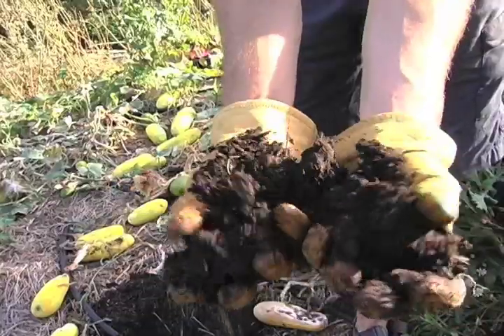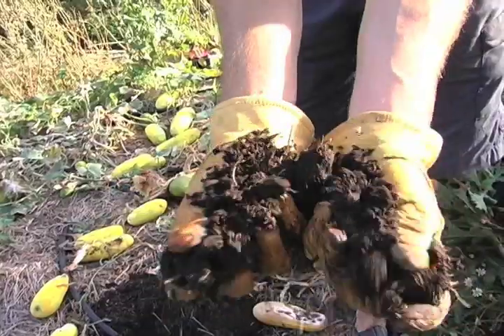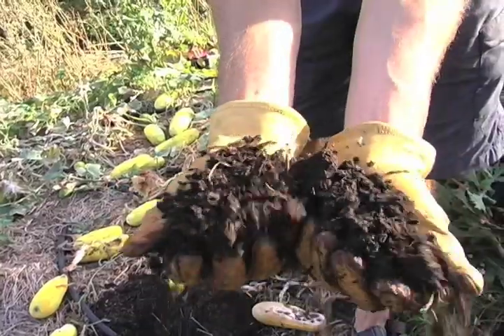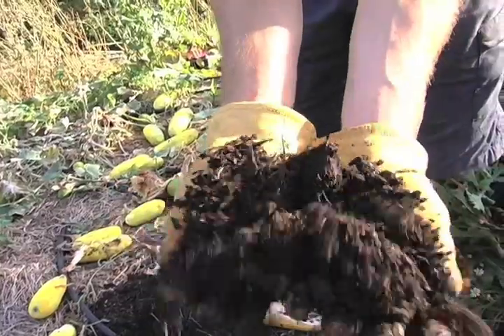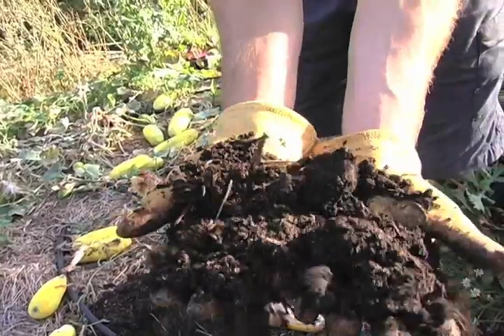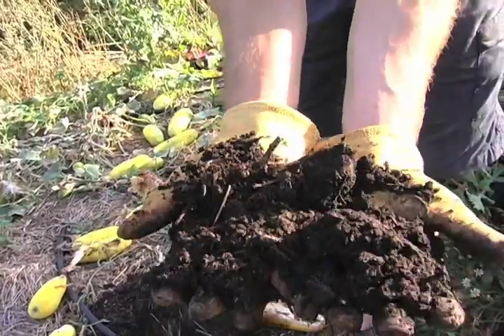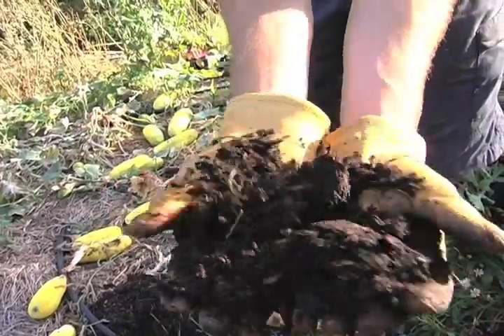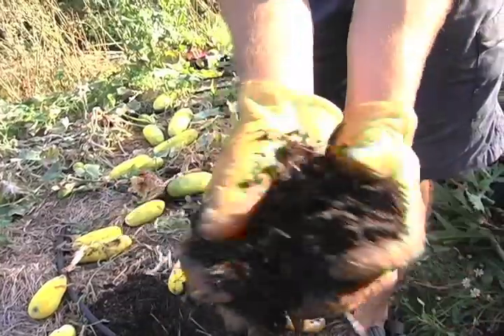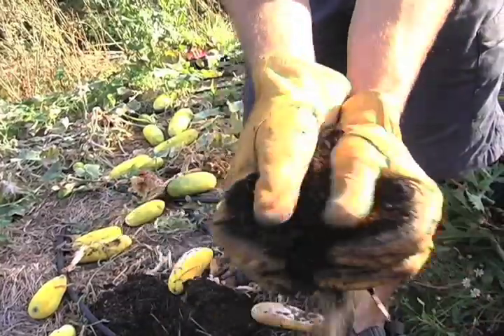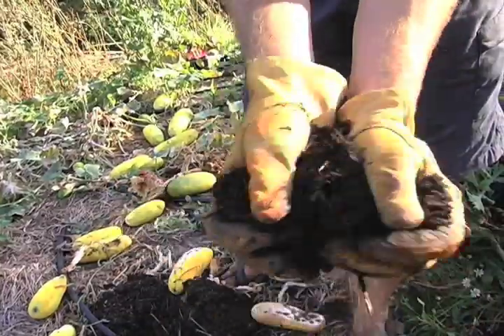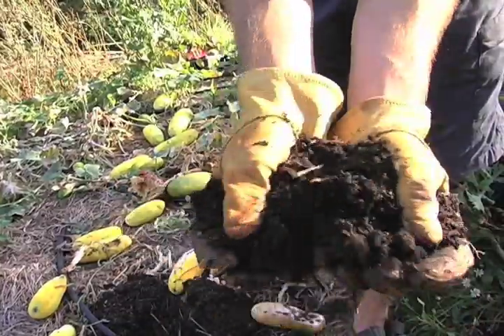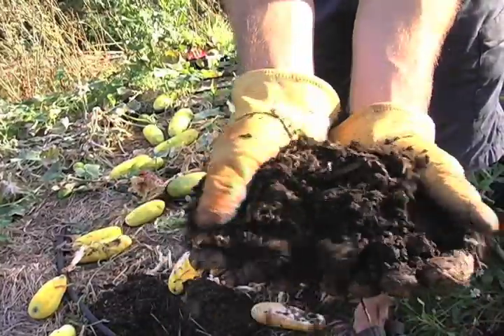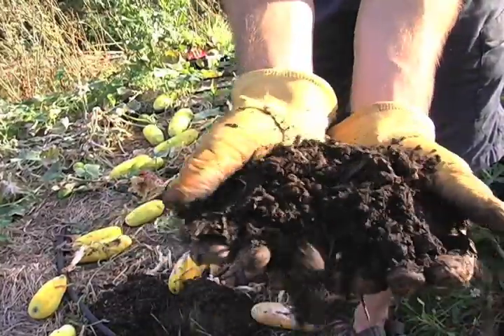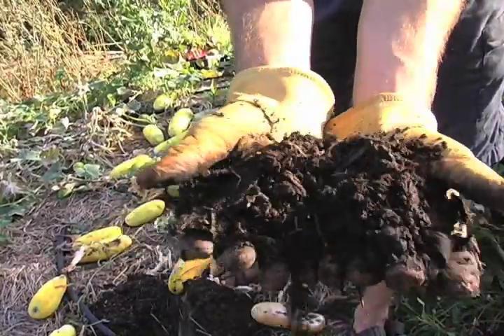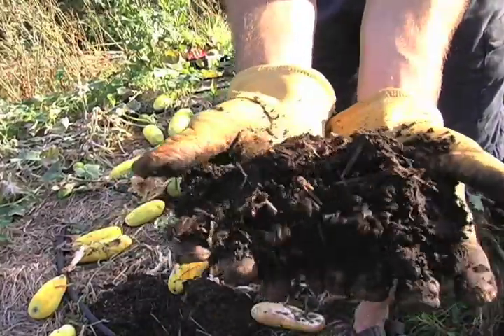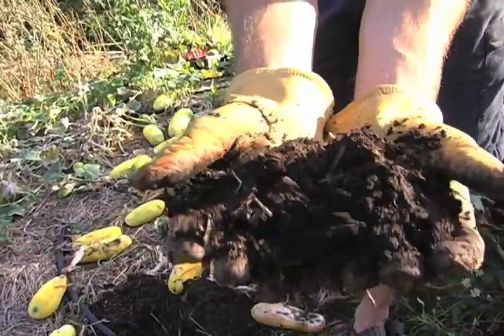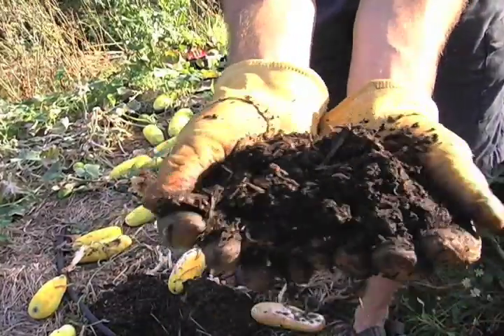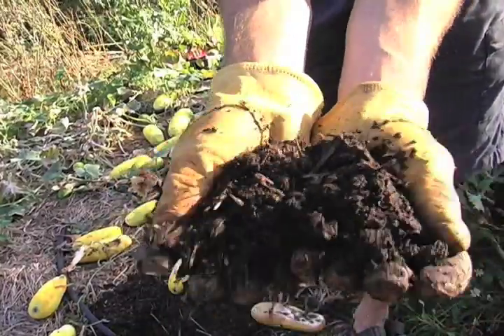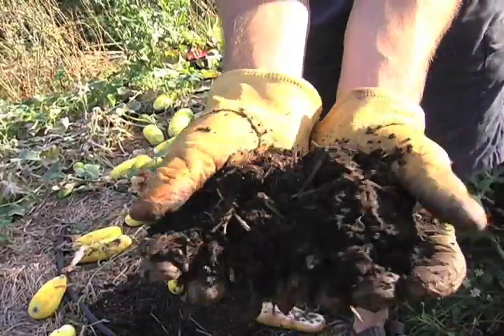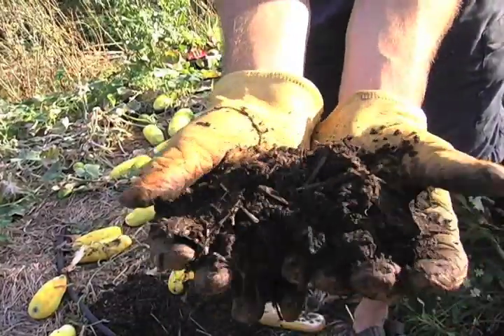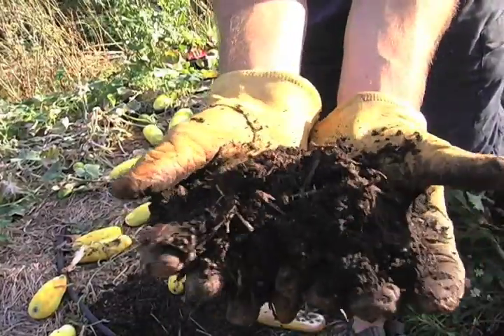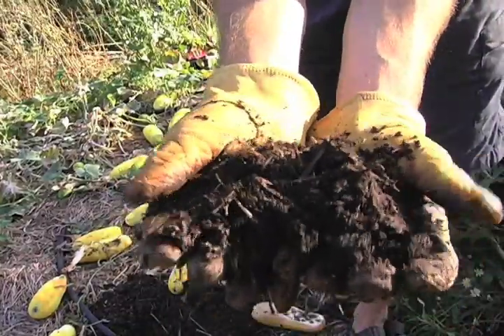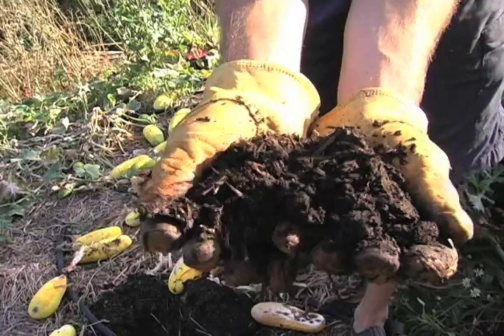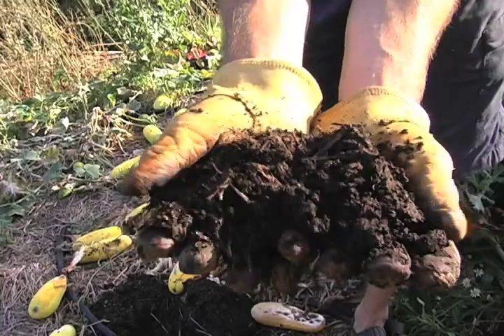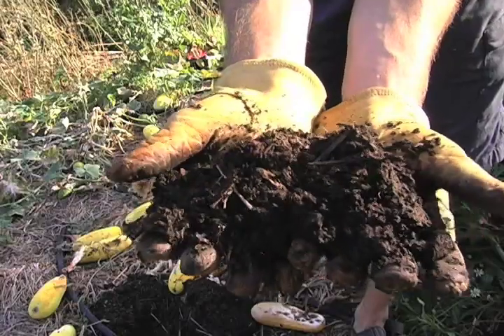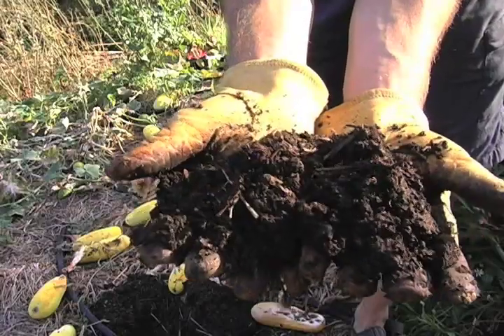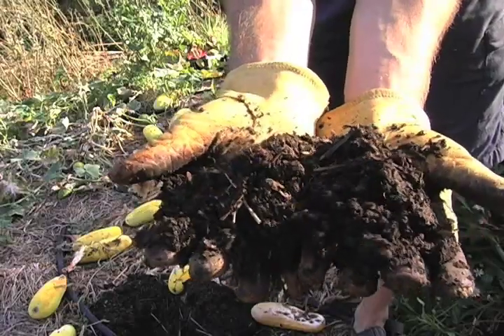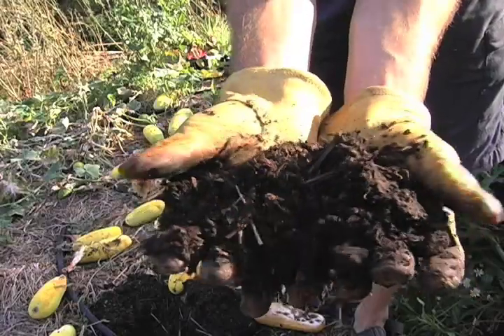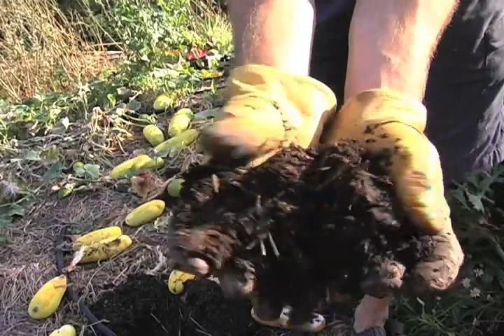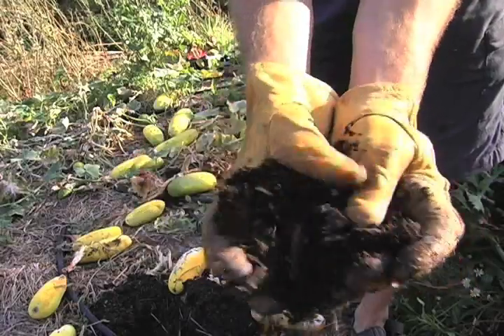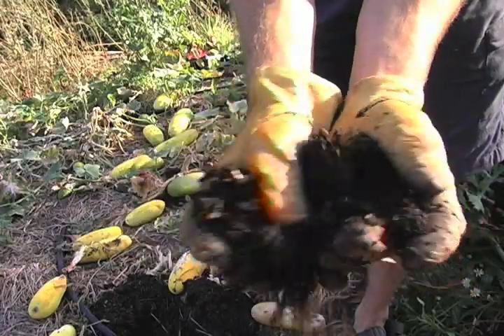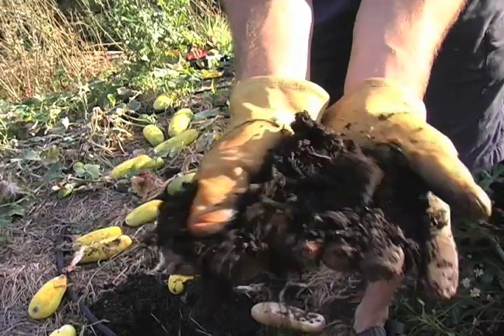If you have healthy organic soil, these pests will not have an environment to survive in.